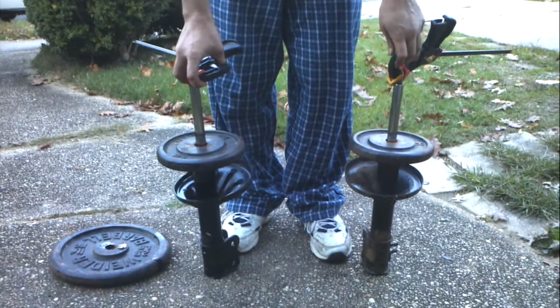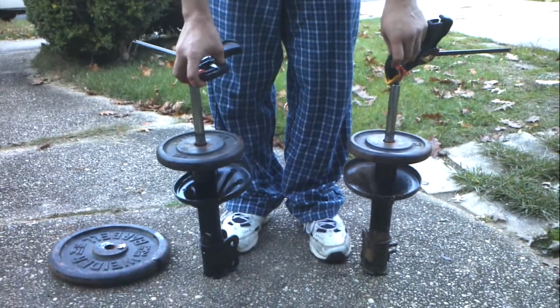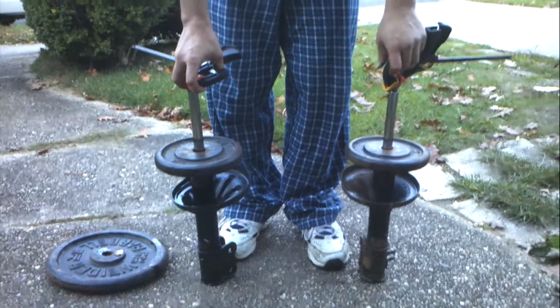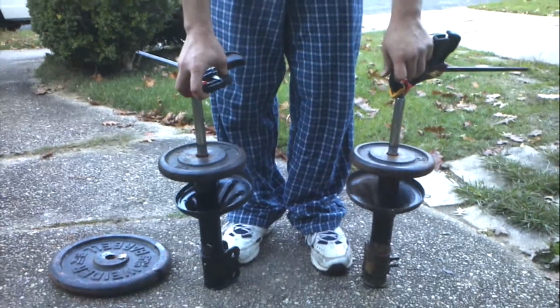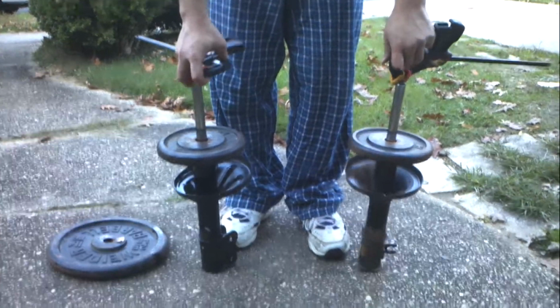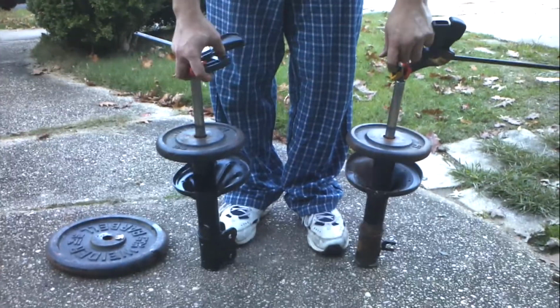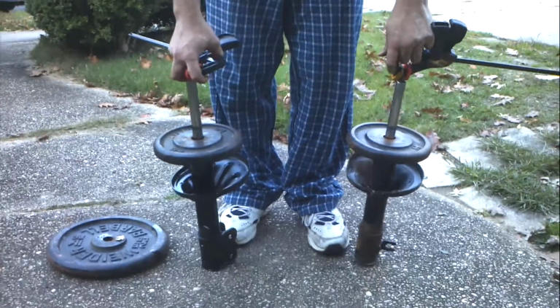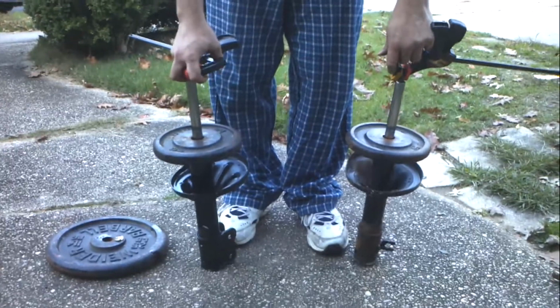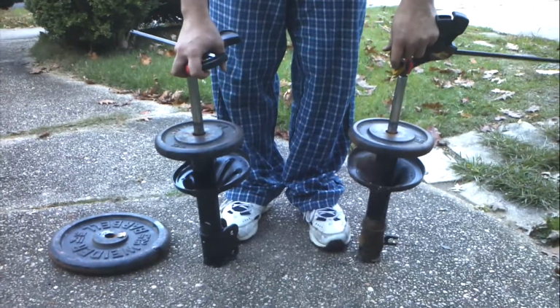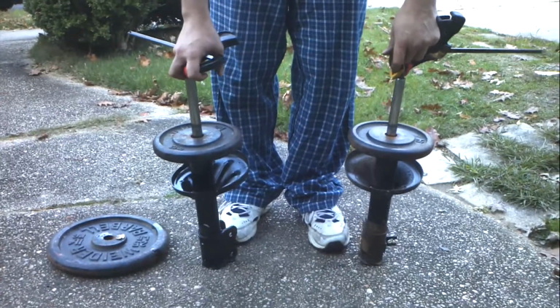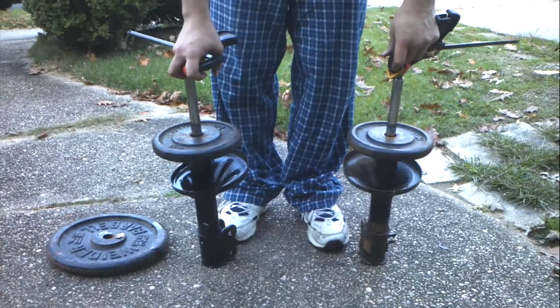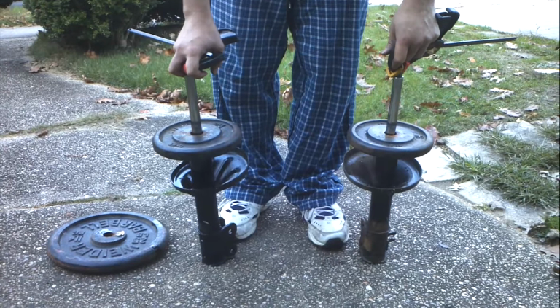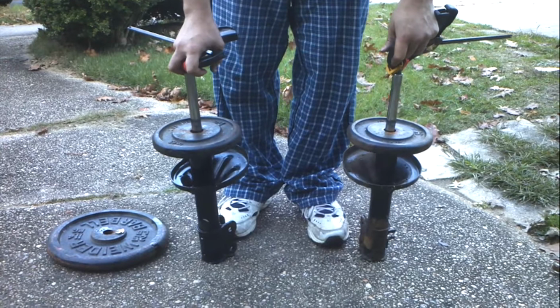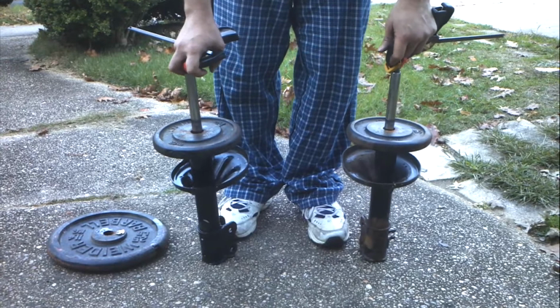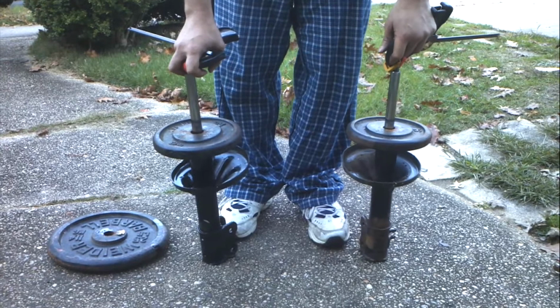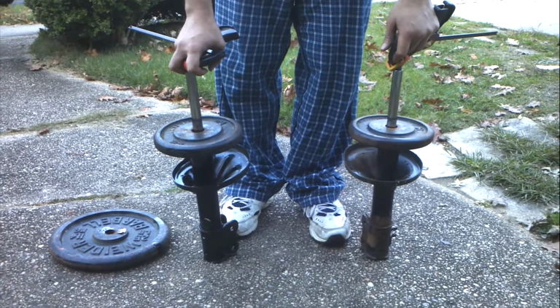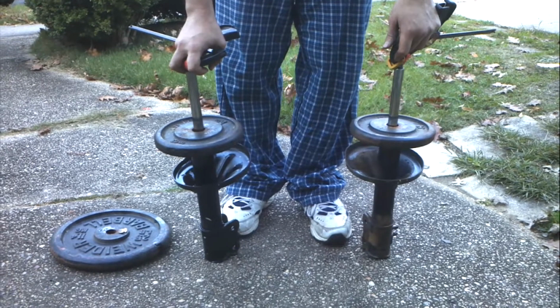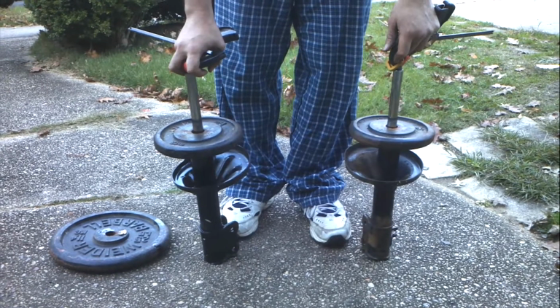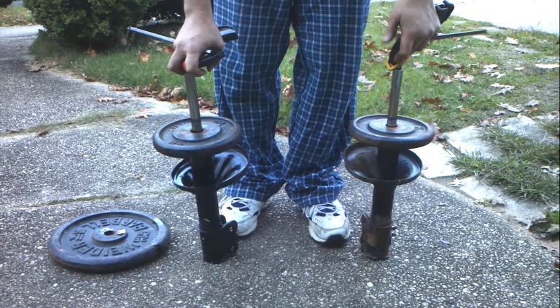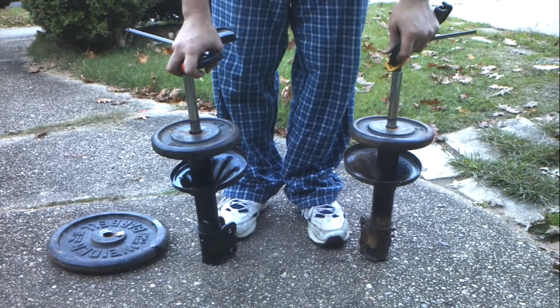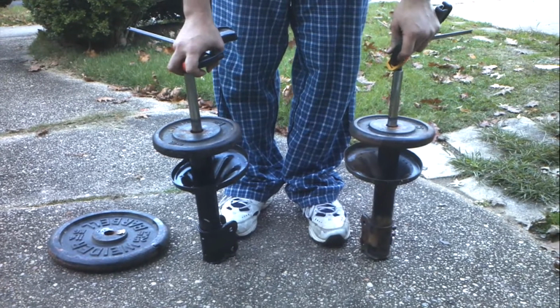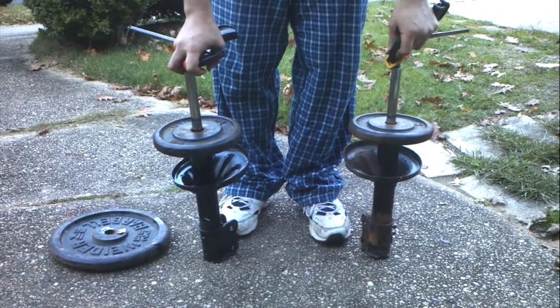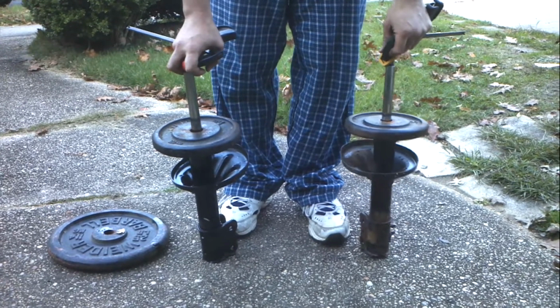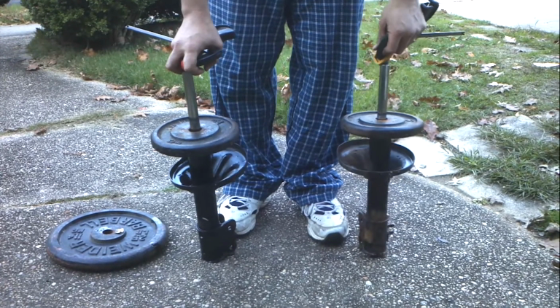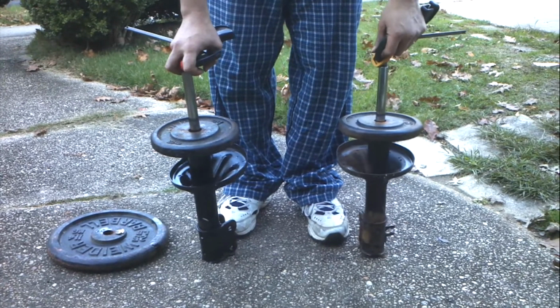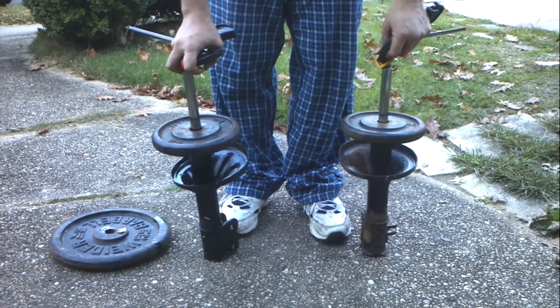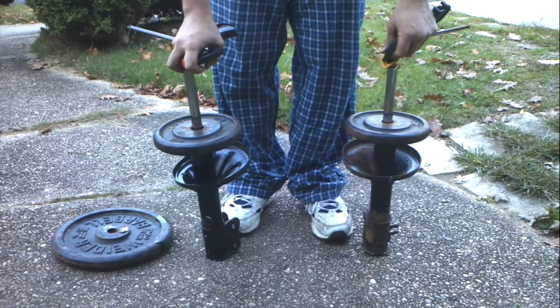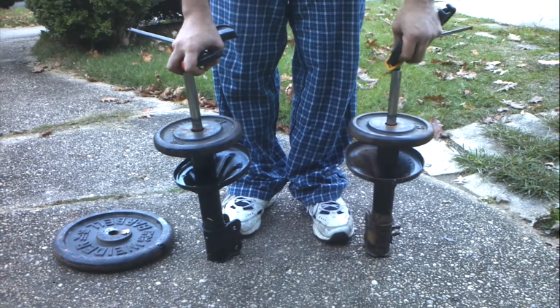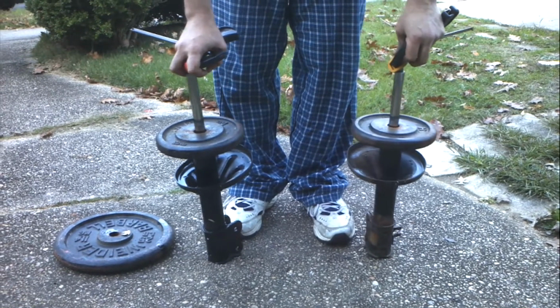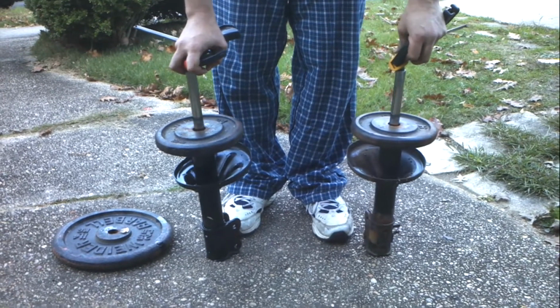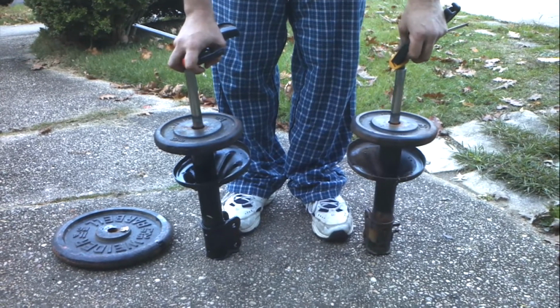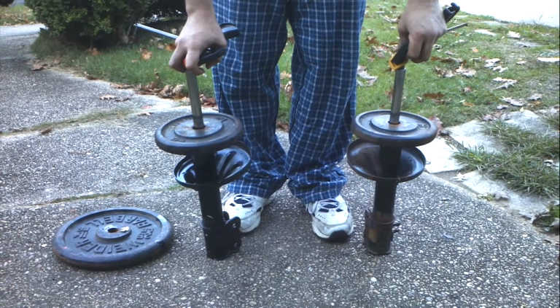So this is a cheap and easy way to give your car a ride like new.